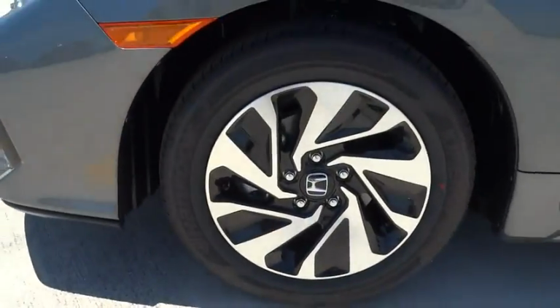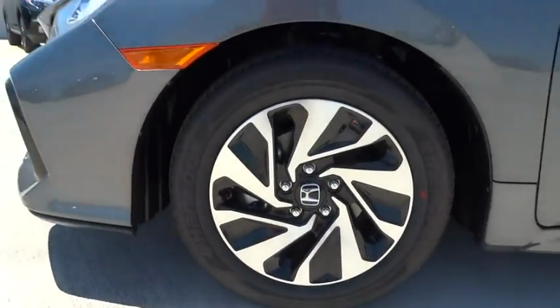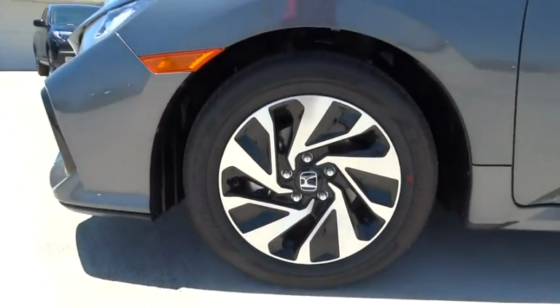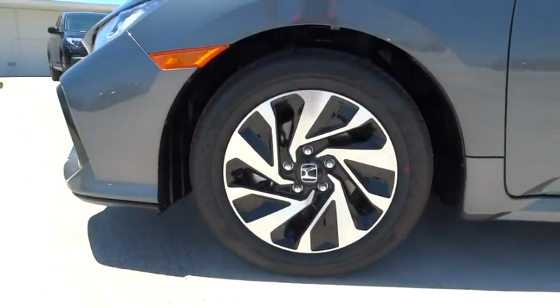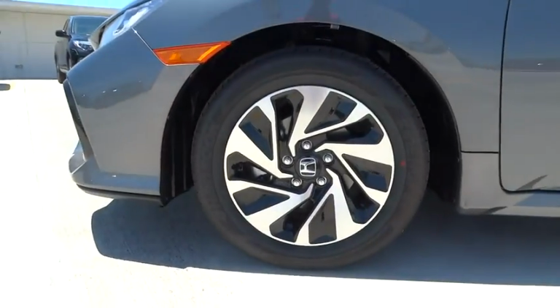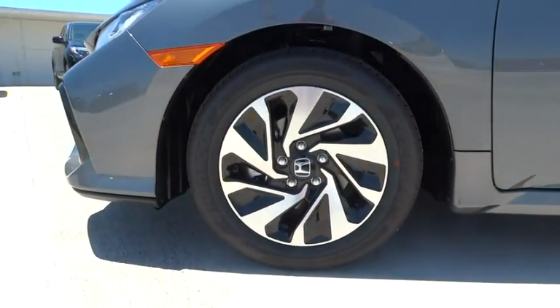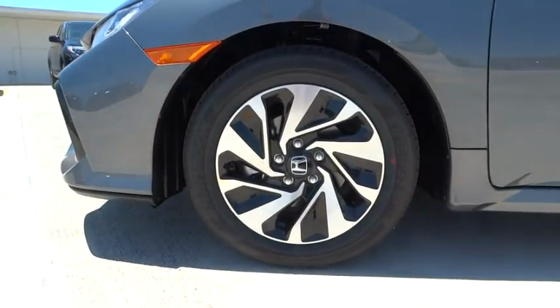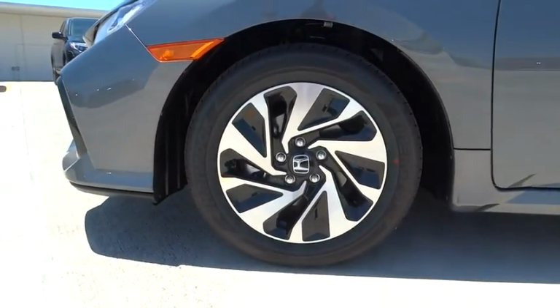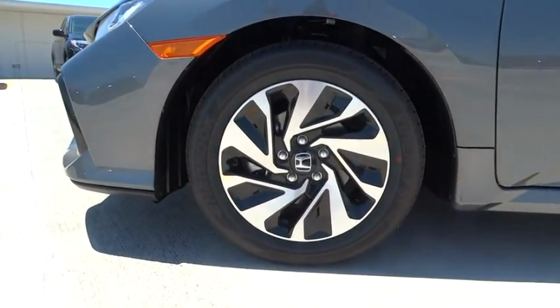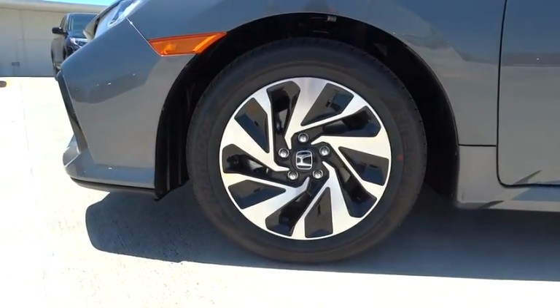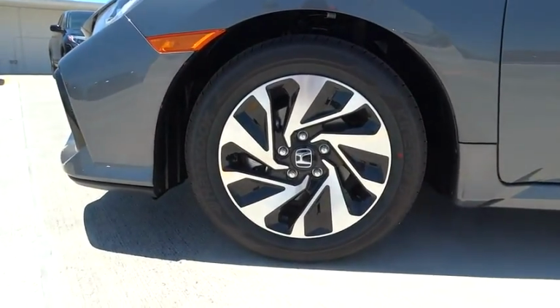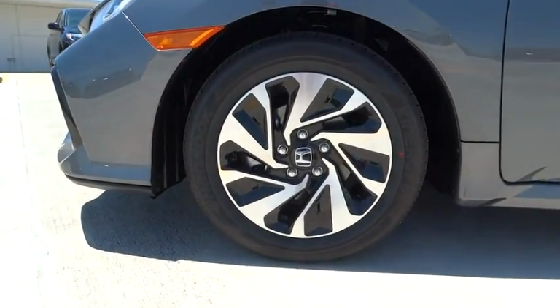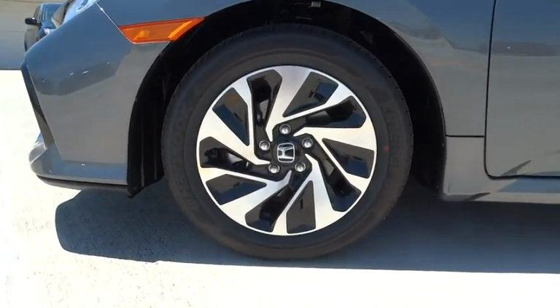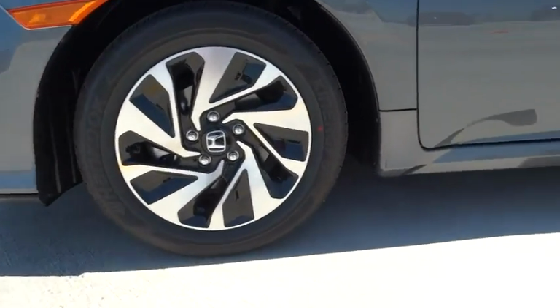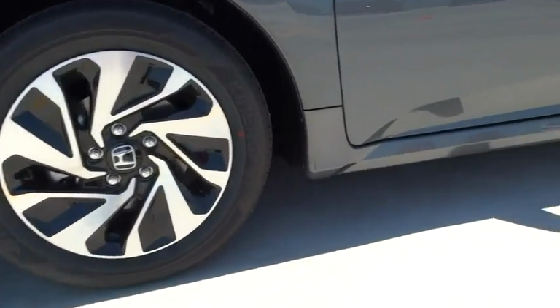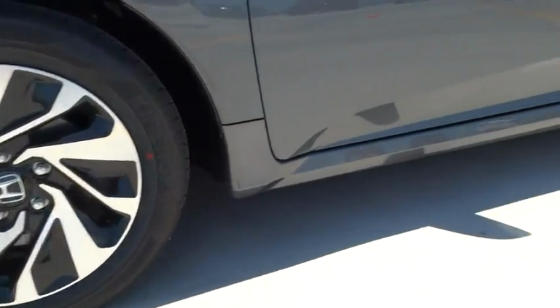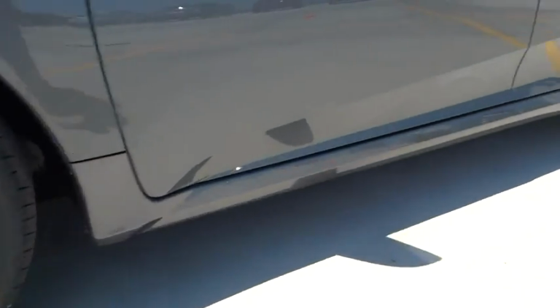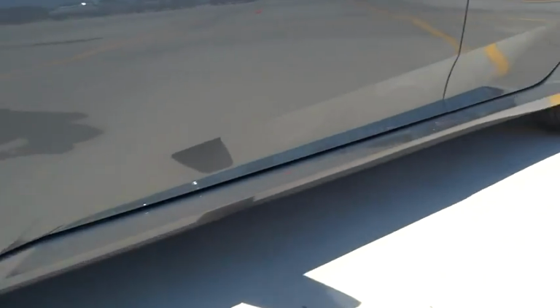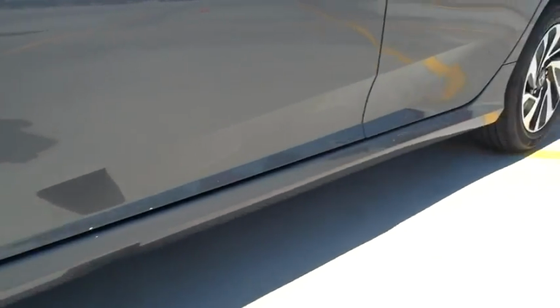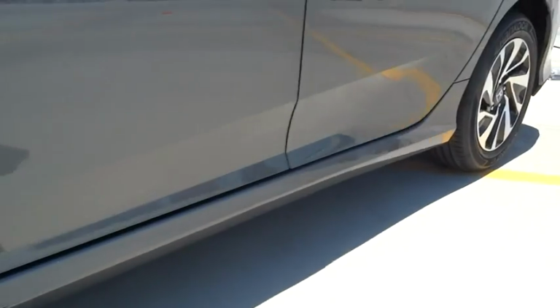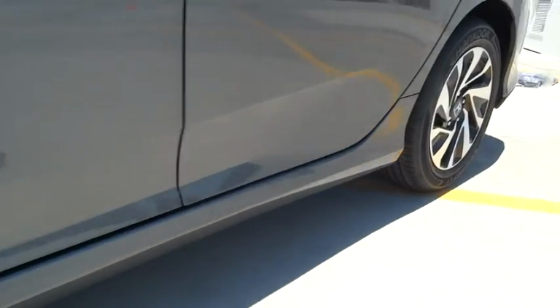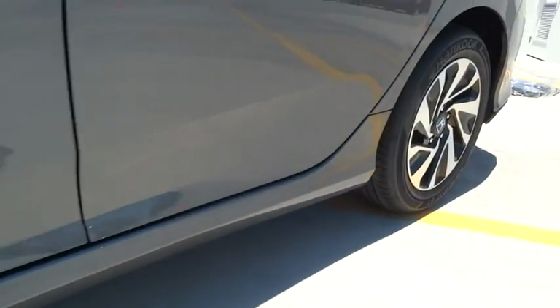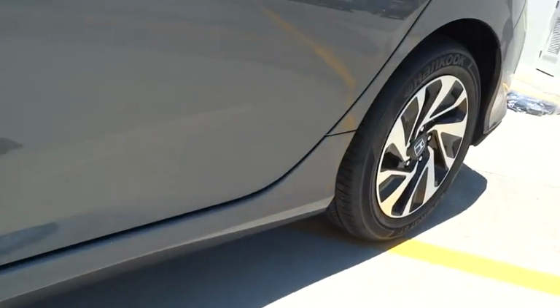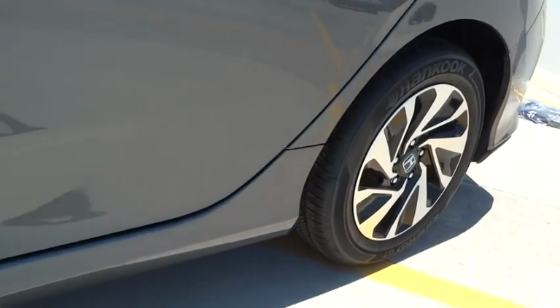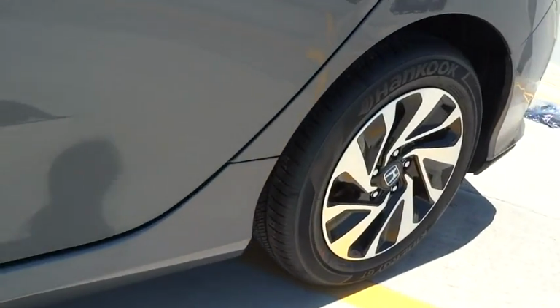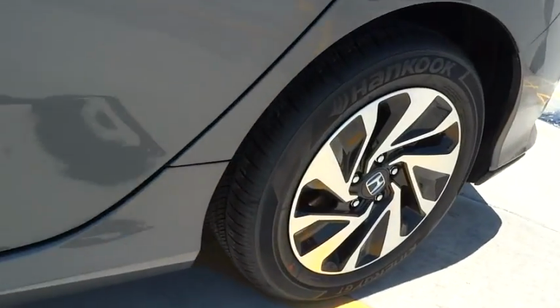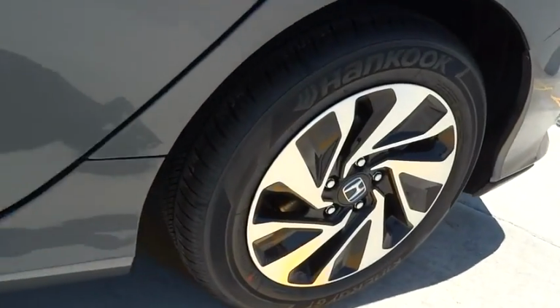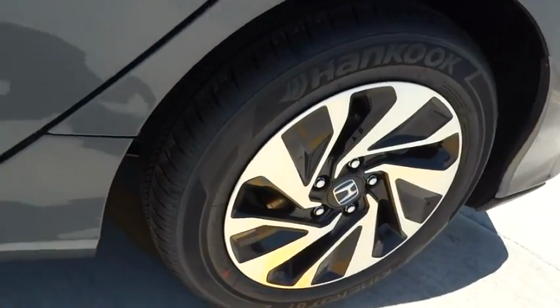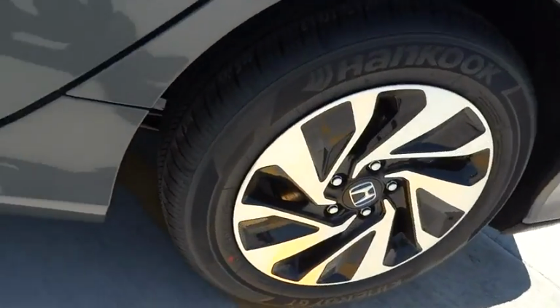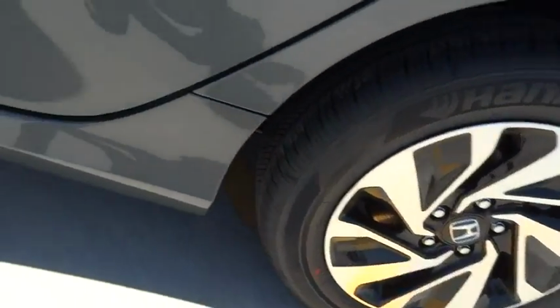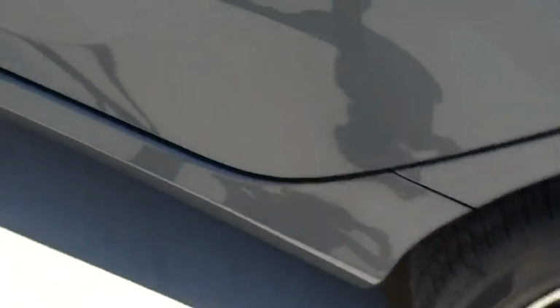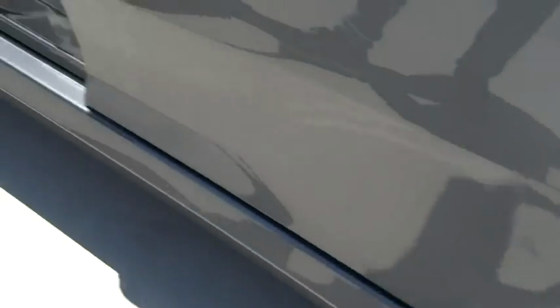Rear spoiler. If you like it online, you'll love it in your driveway. Take it for a spin today.